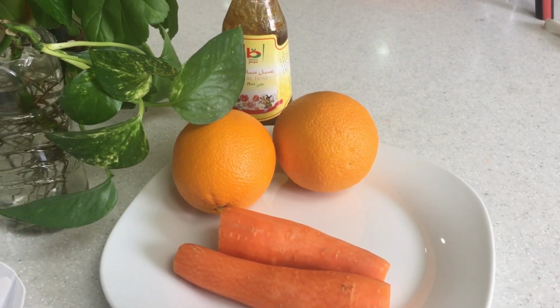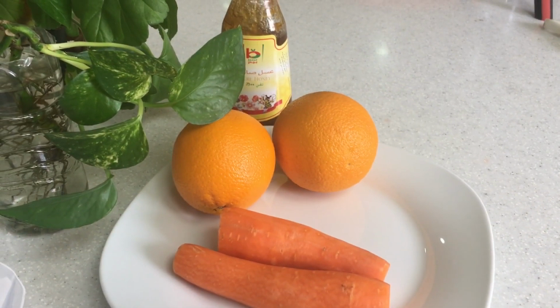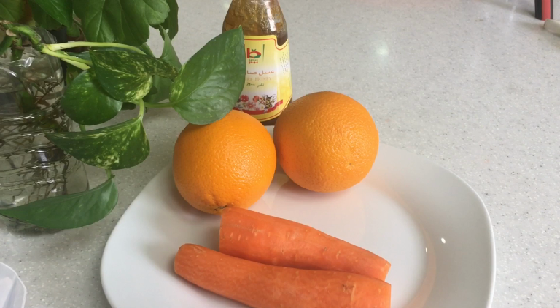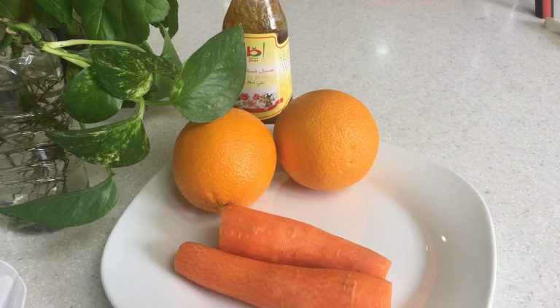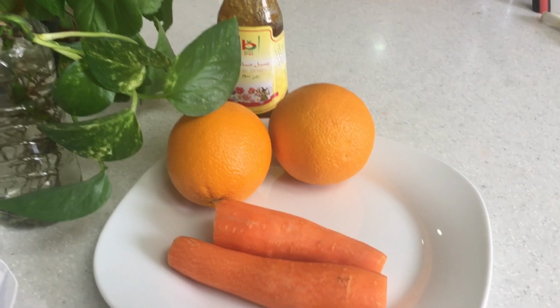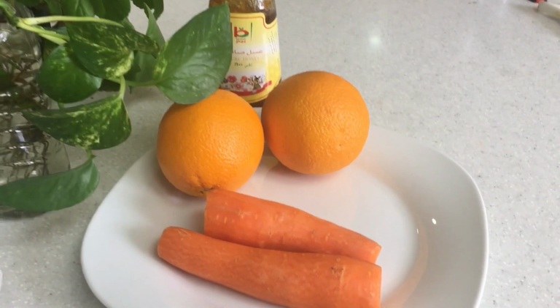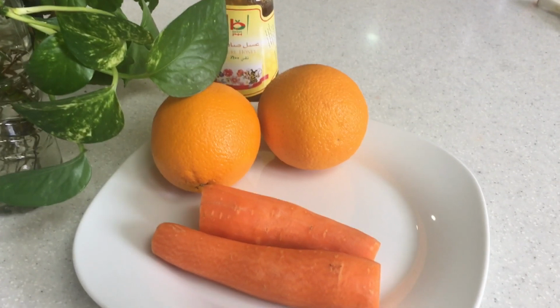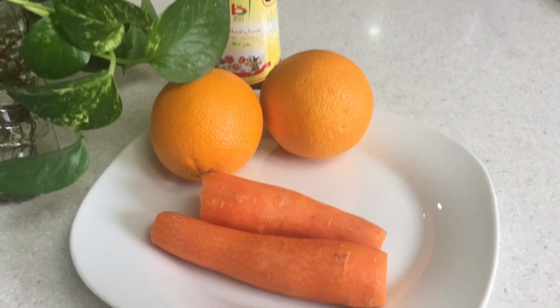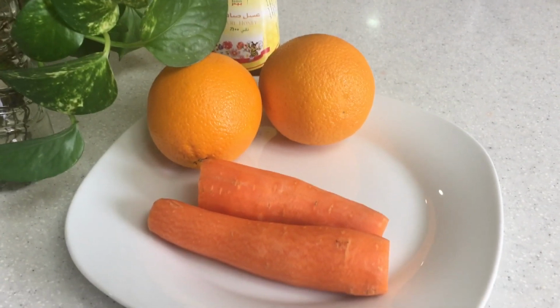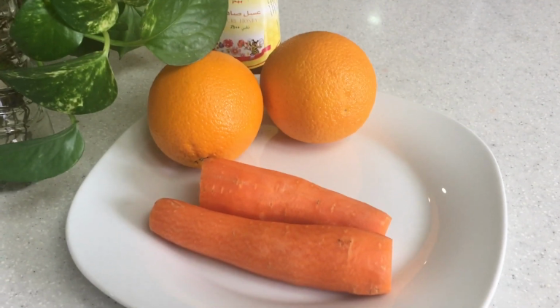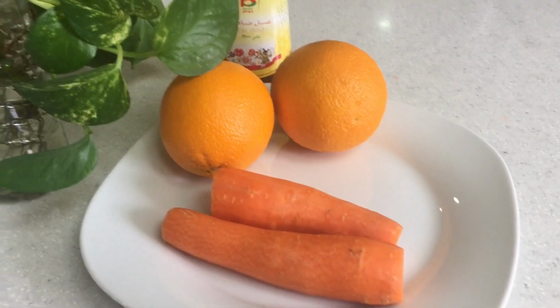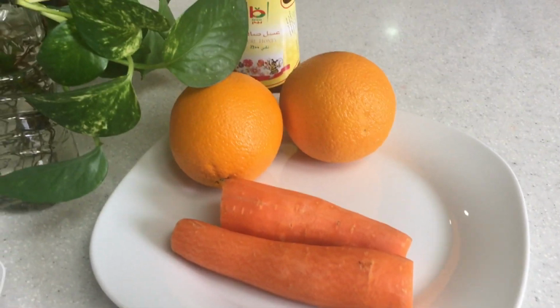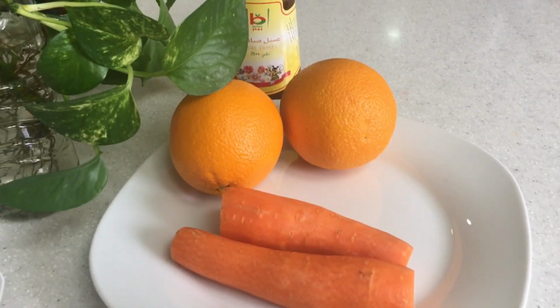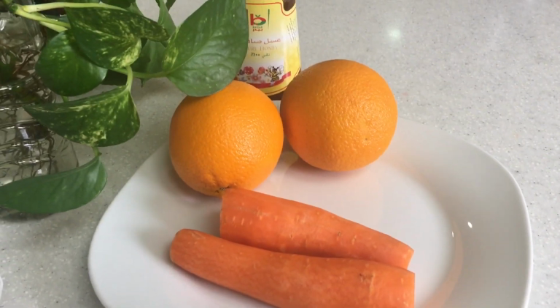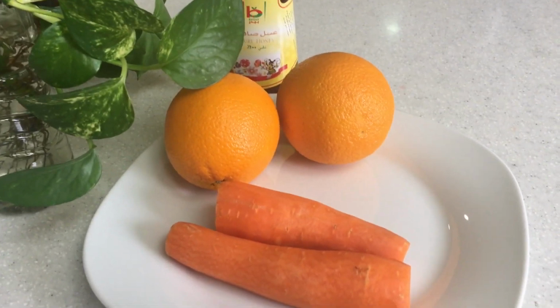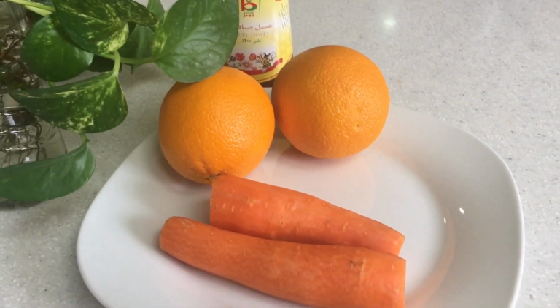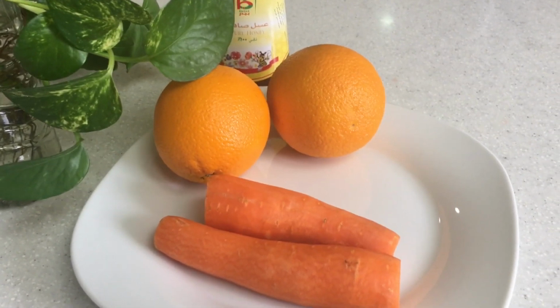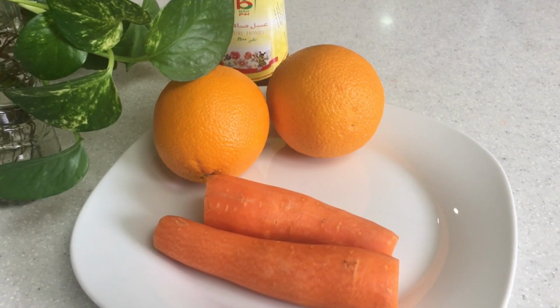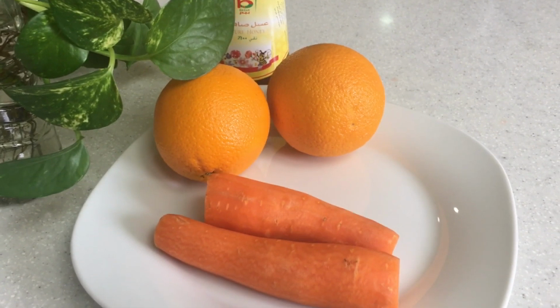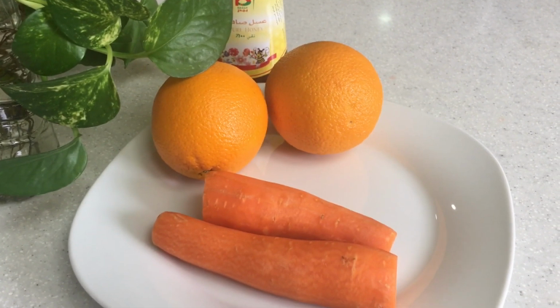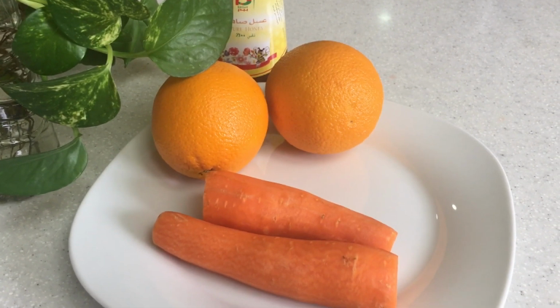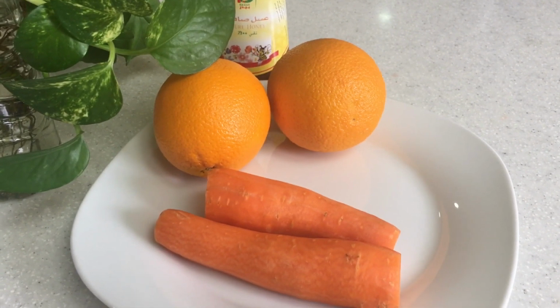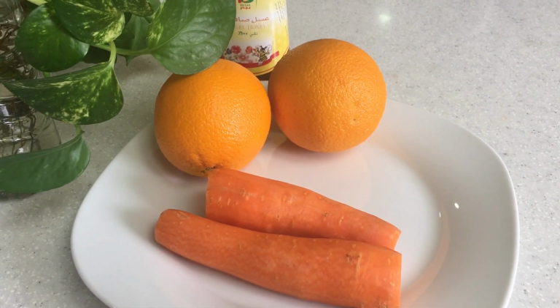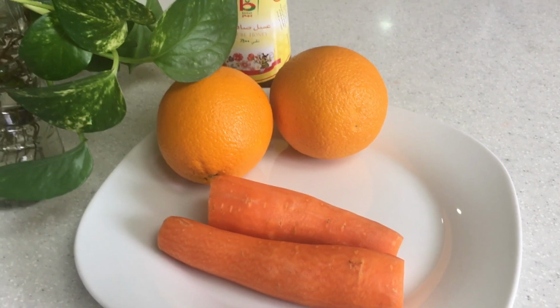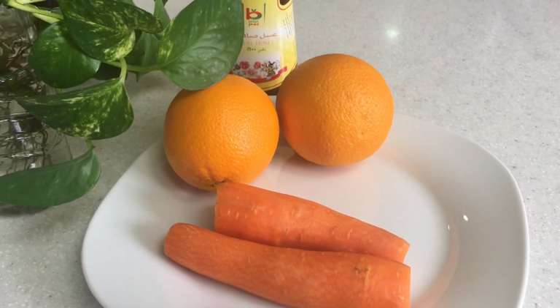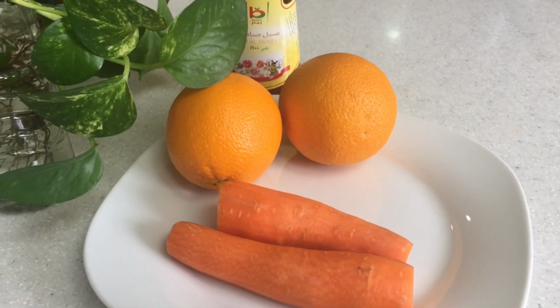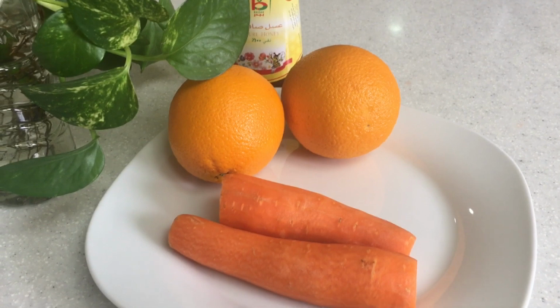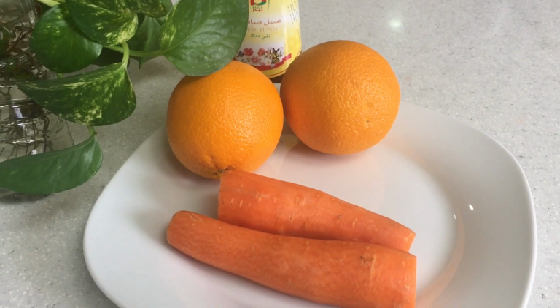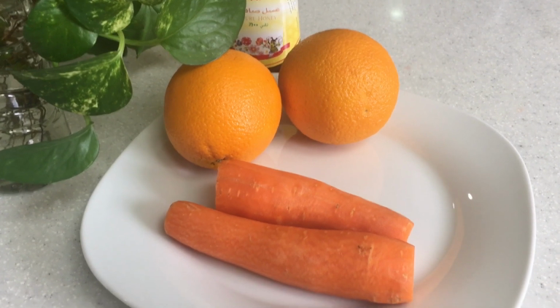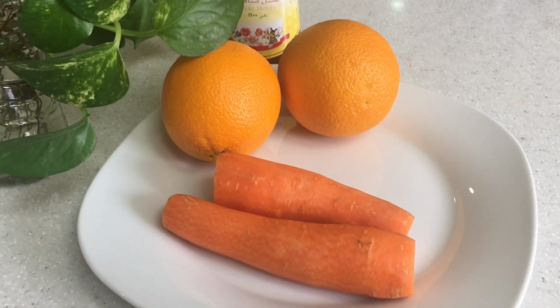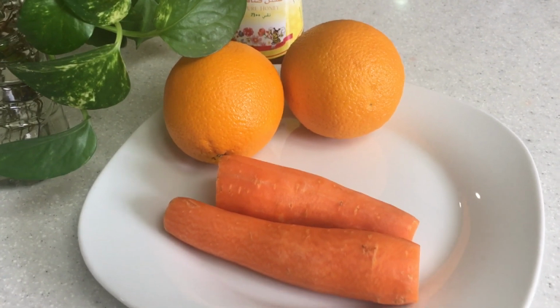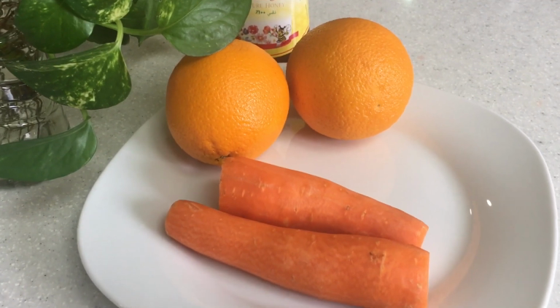Let's make this with 2 carrots, 2 oranges, and 1-2 teaspoons of natural honey. These are the 3 ingredients.